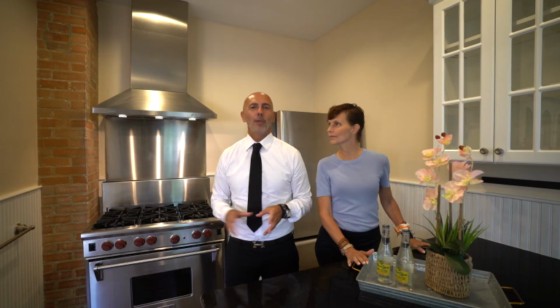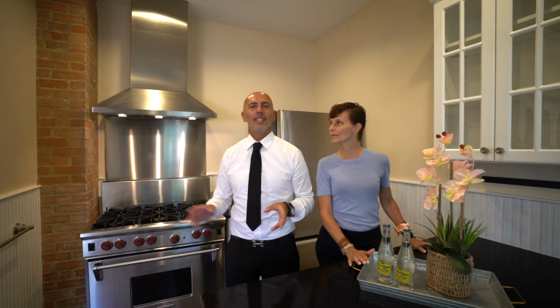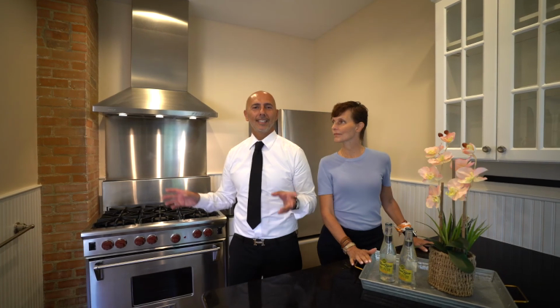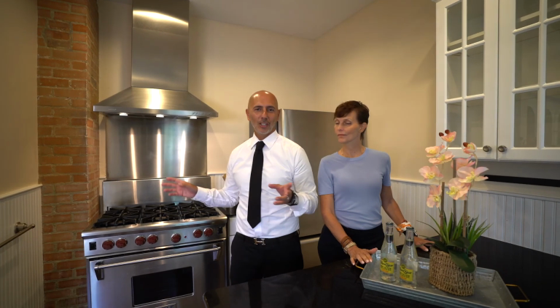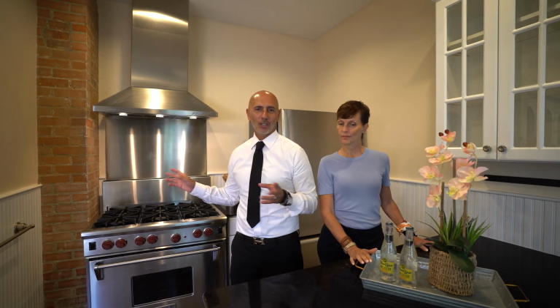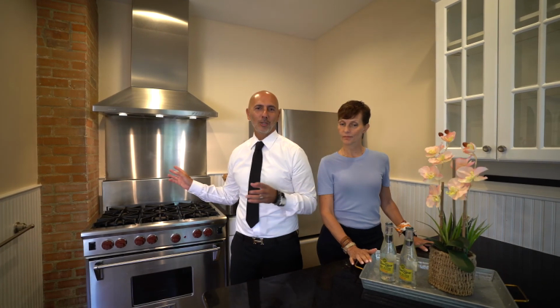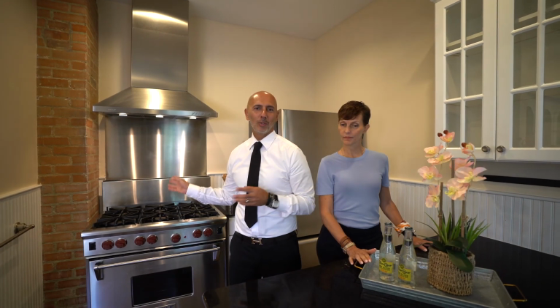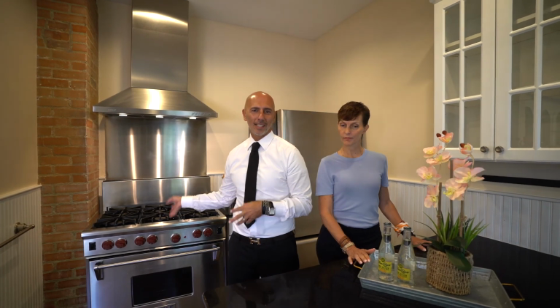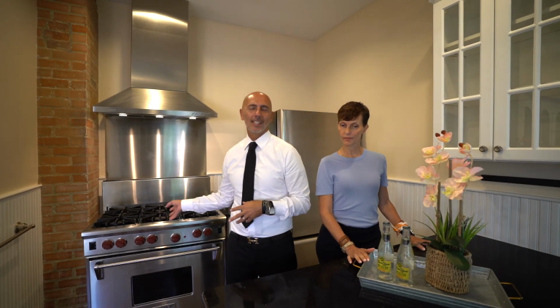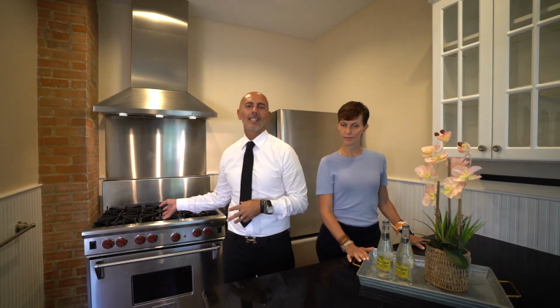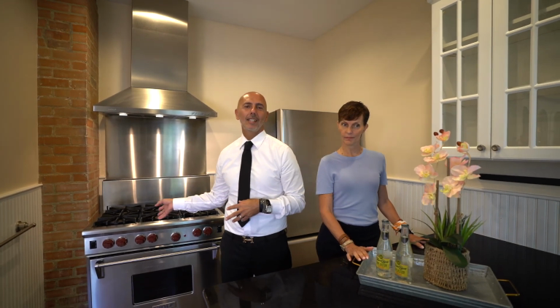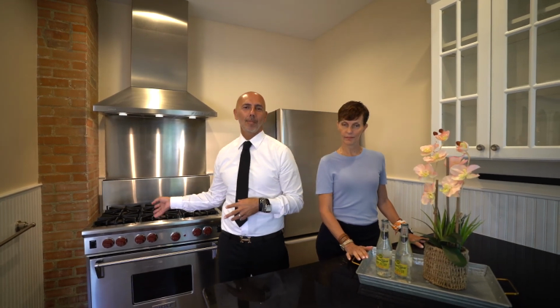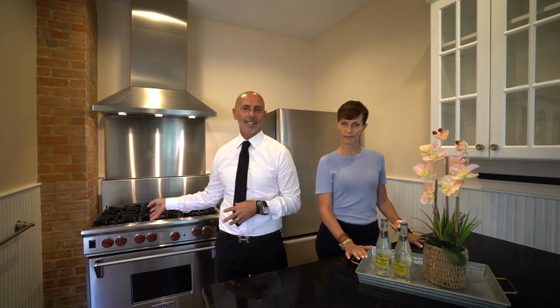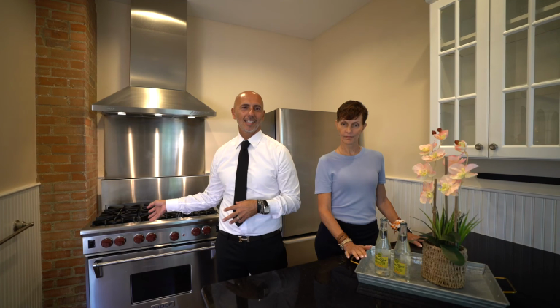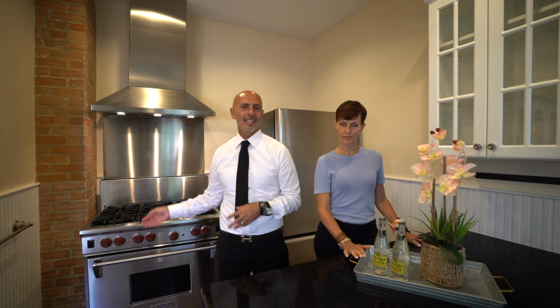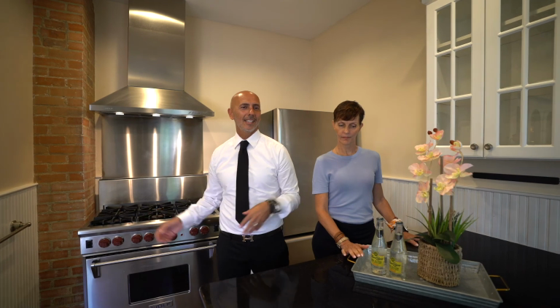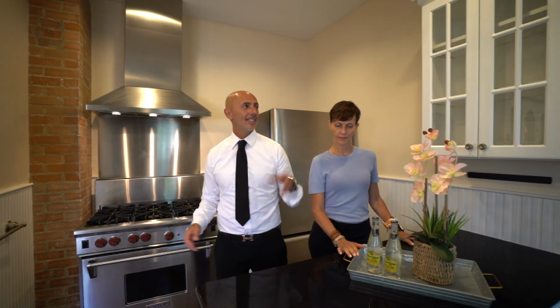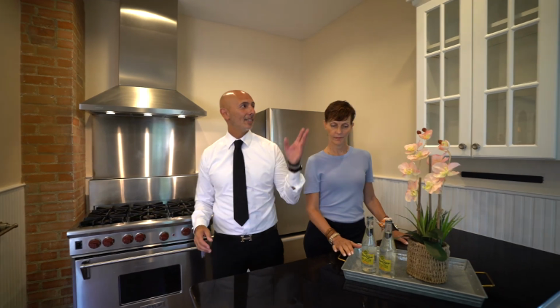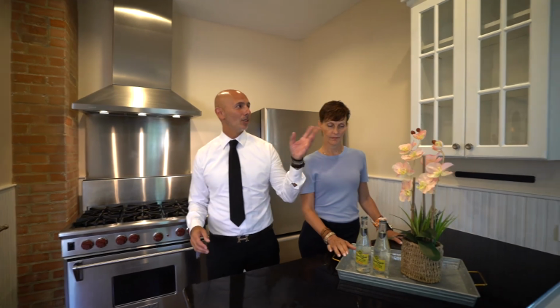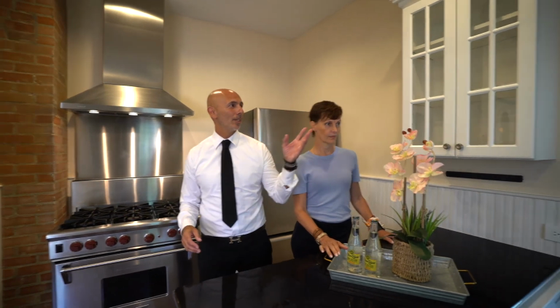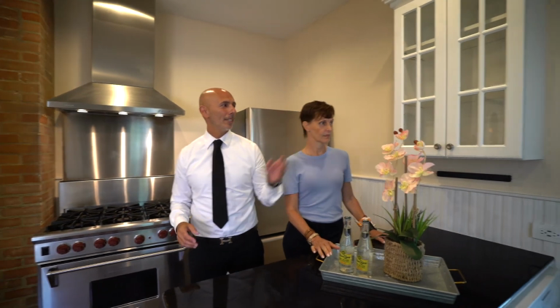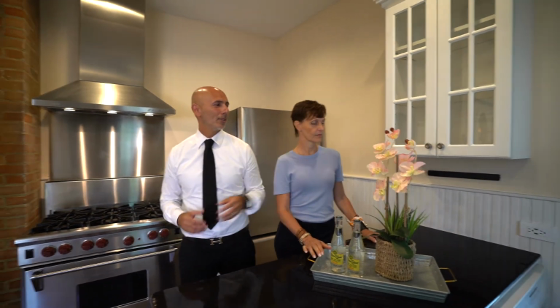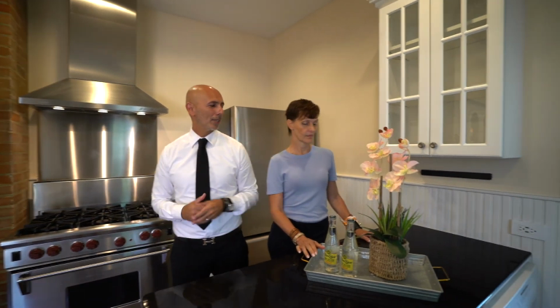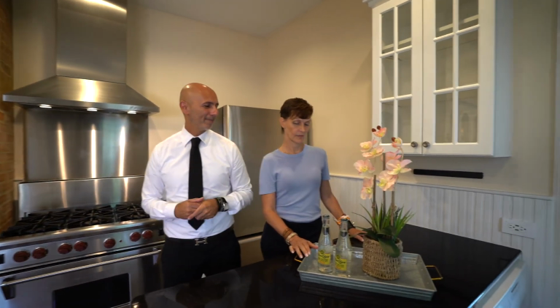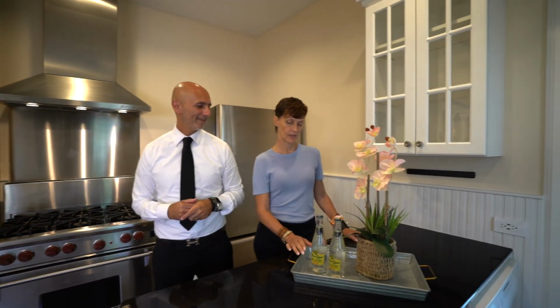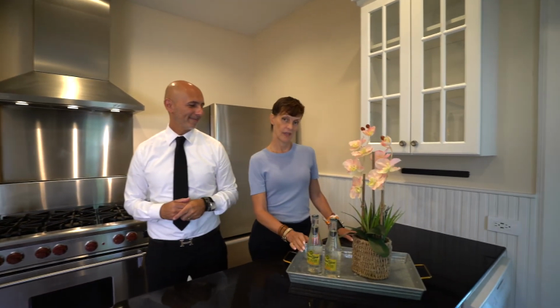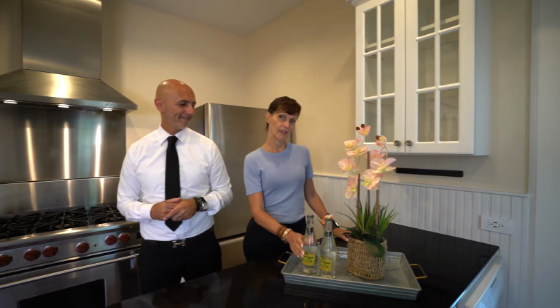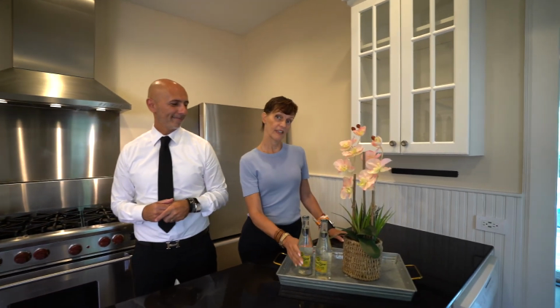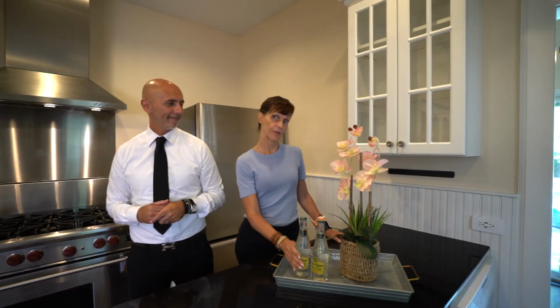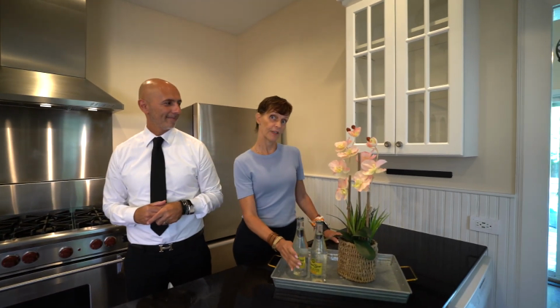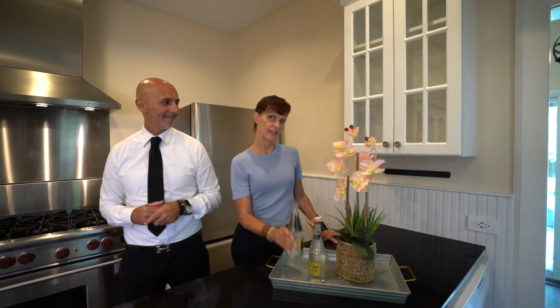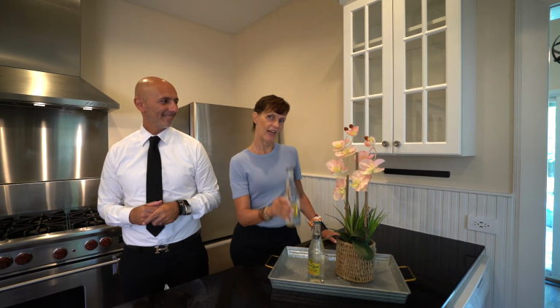Updated kitchen with stainless steel appliances and new cabinetry. Let's have a drink to that.